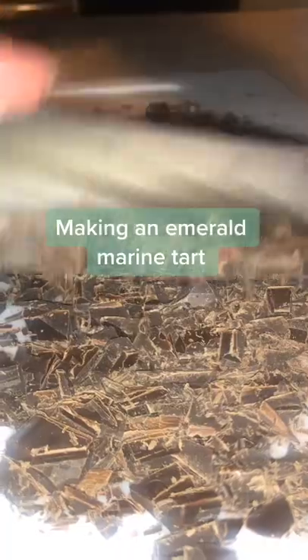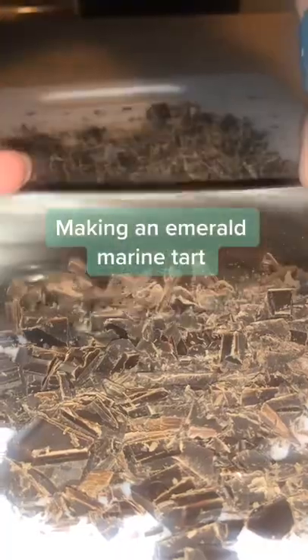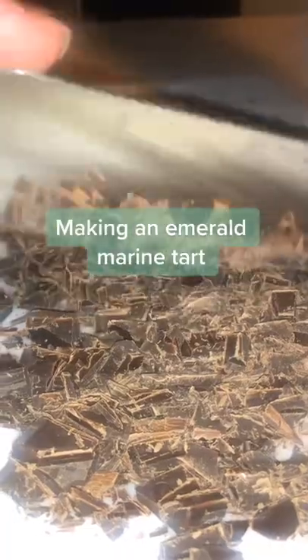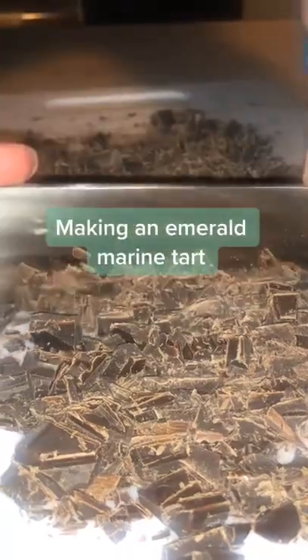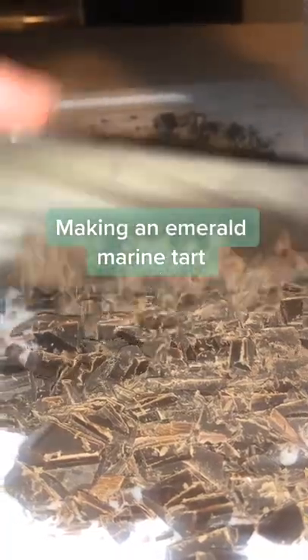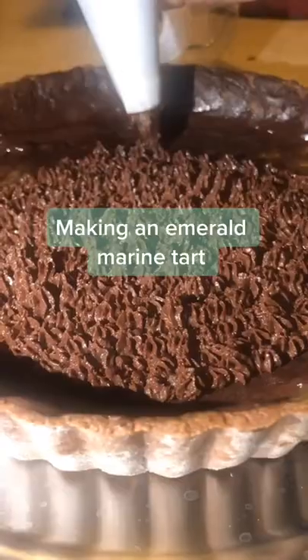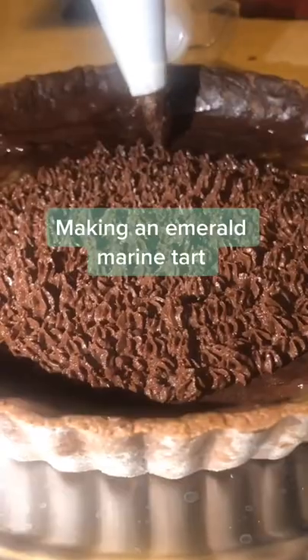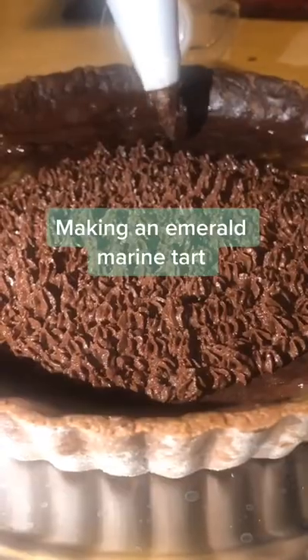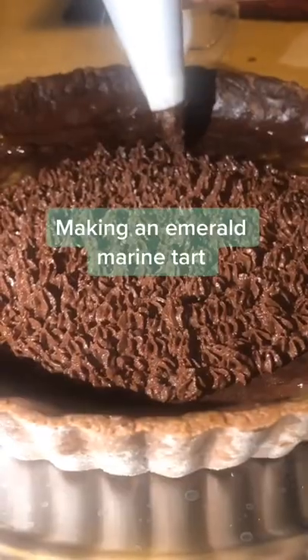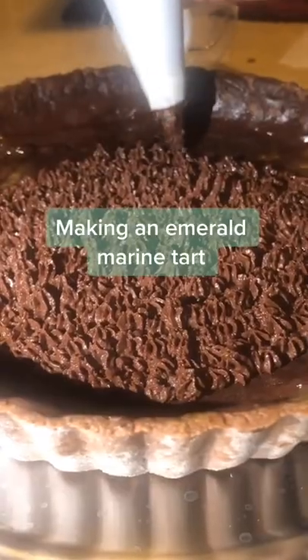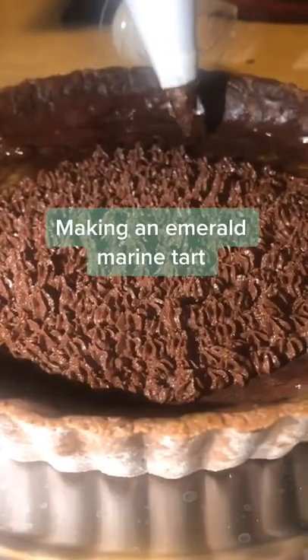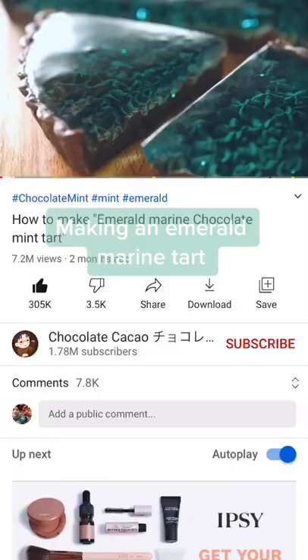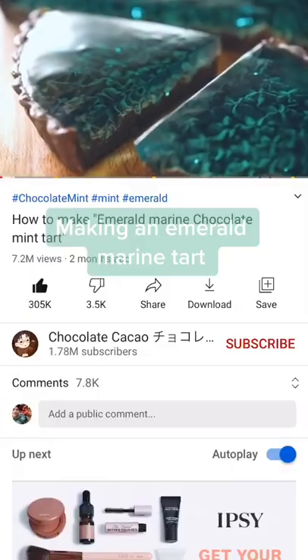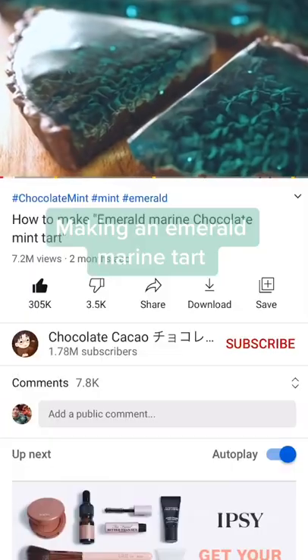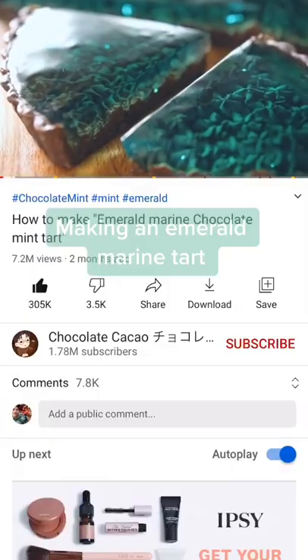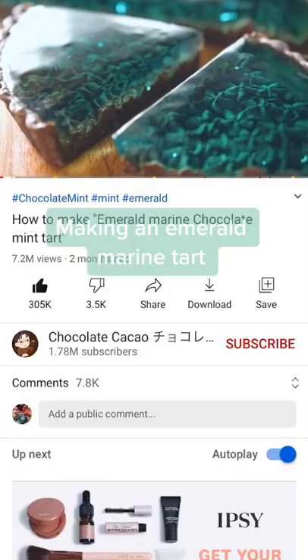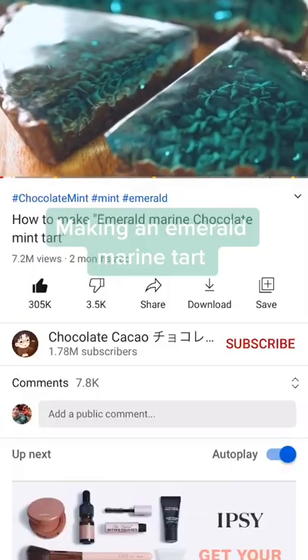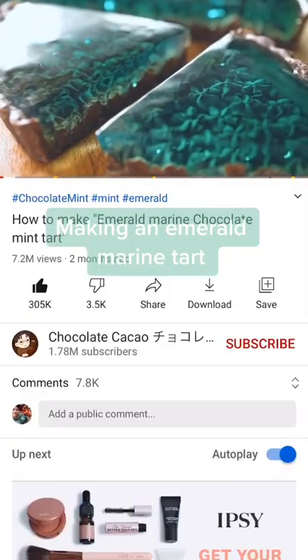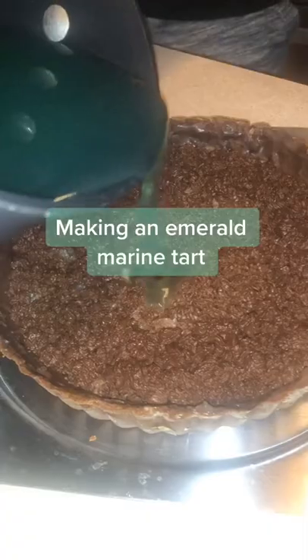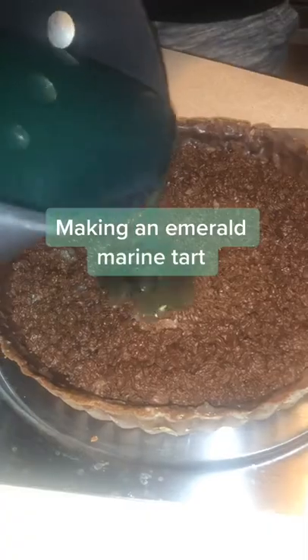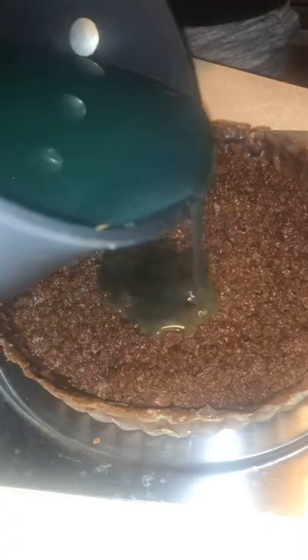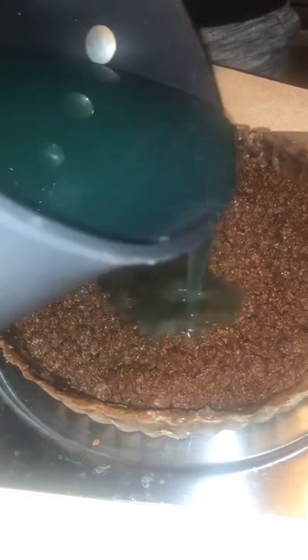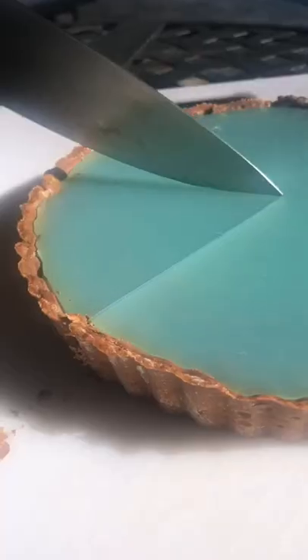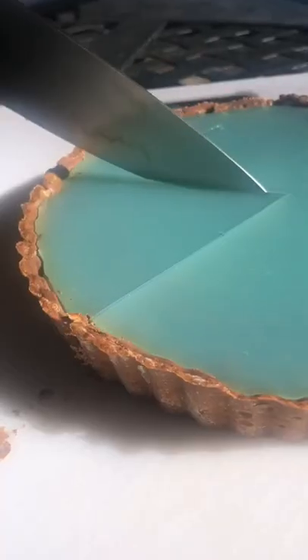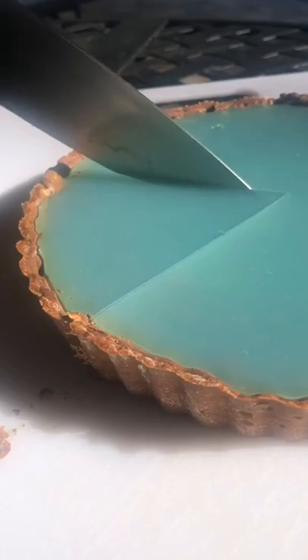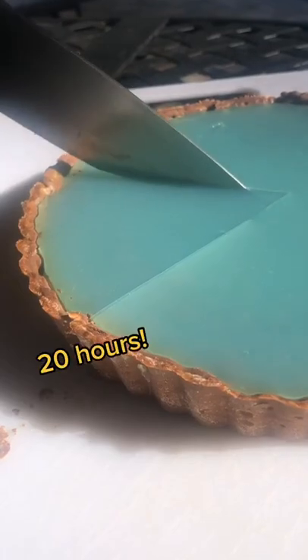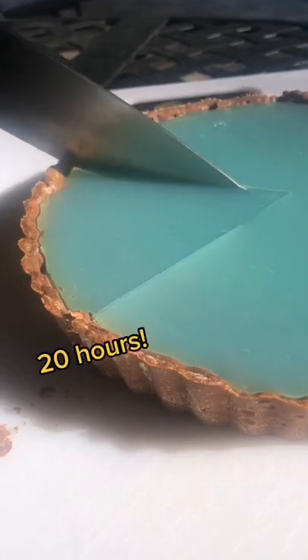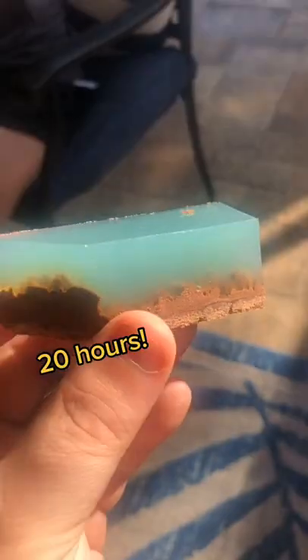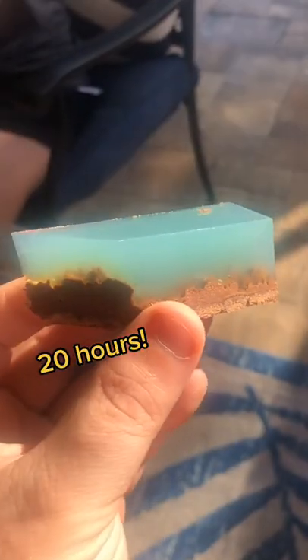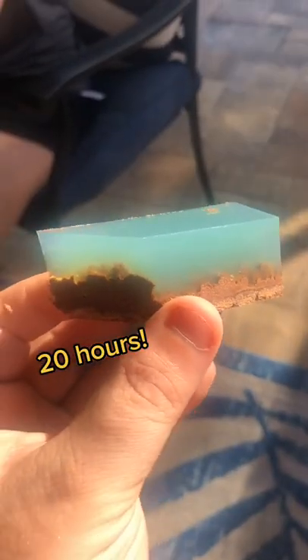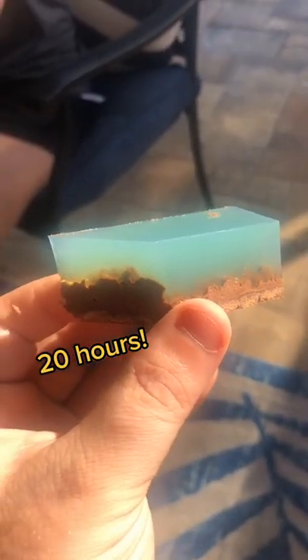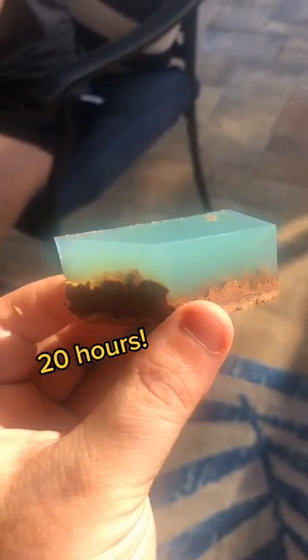We decided to try and make this emerald marine chocolate tart that I've seen all over YouTube, and it took us 20 hours. Here's how we did it.